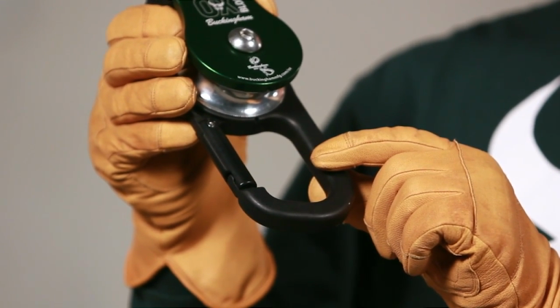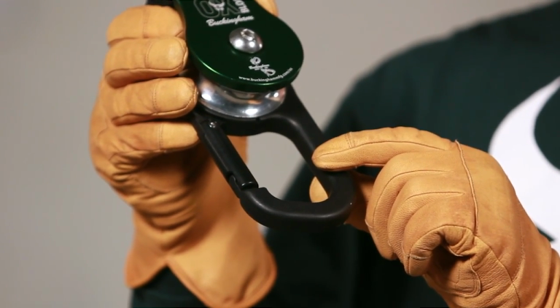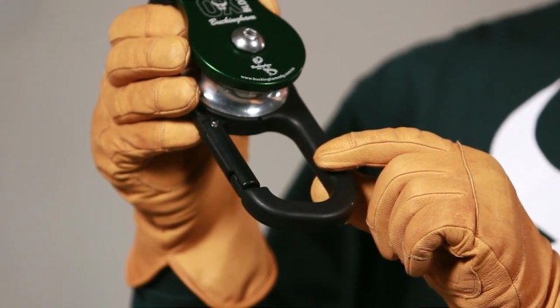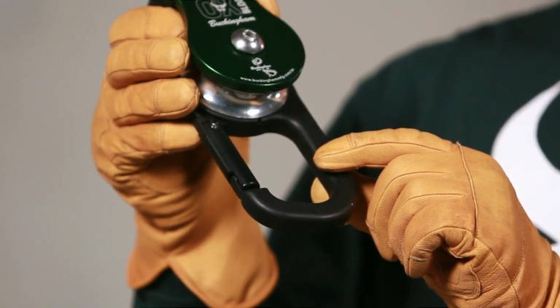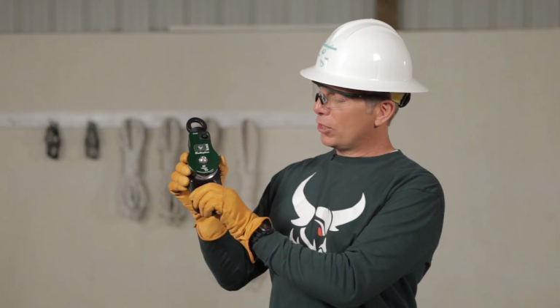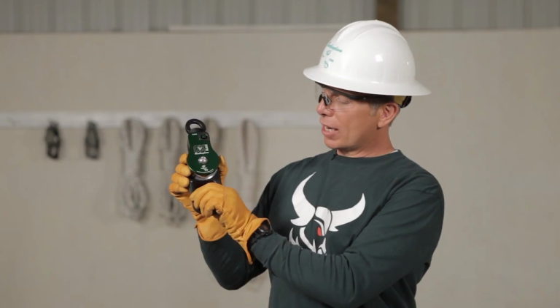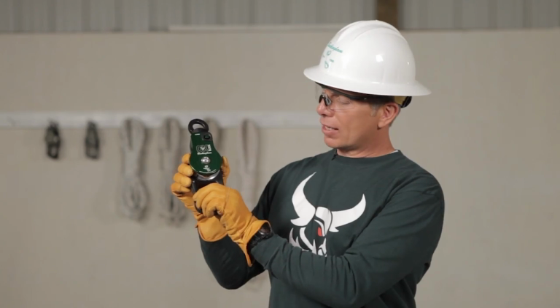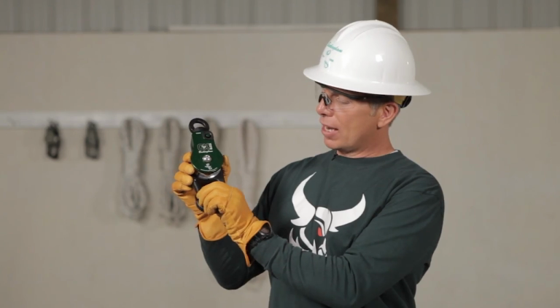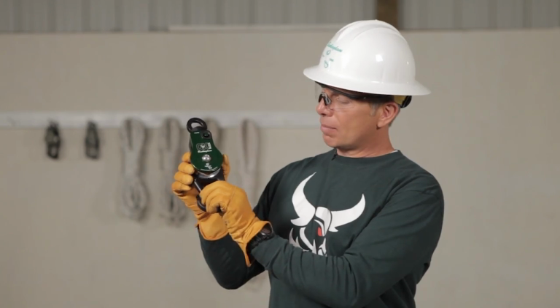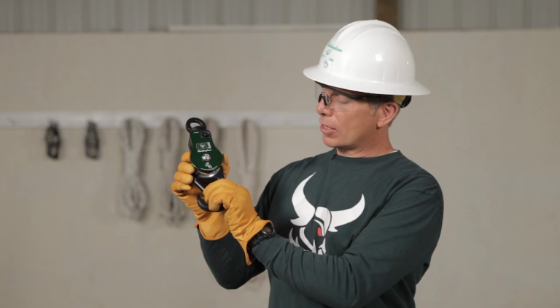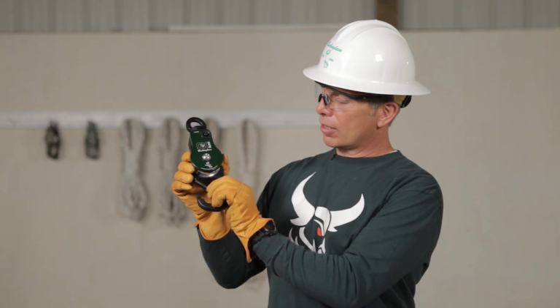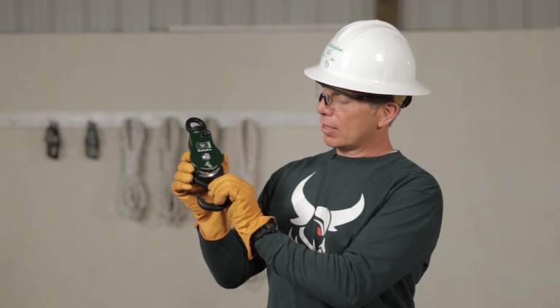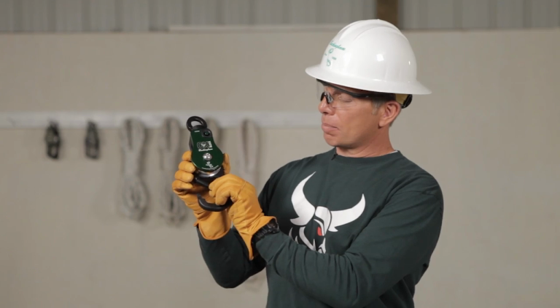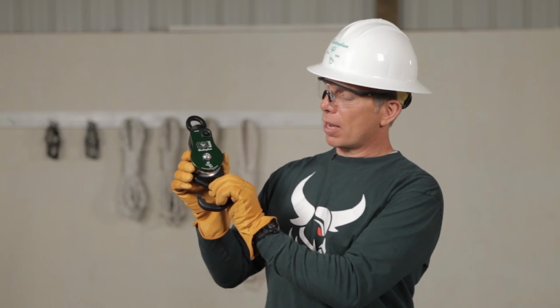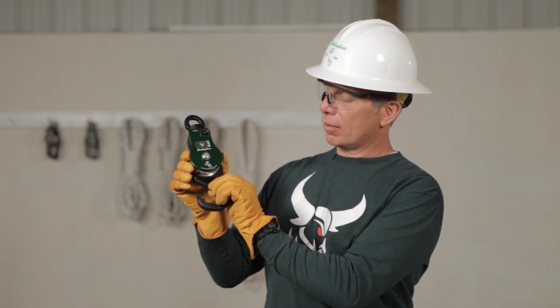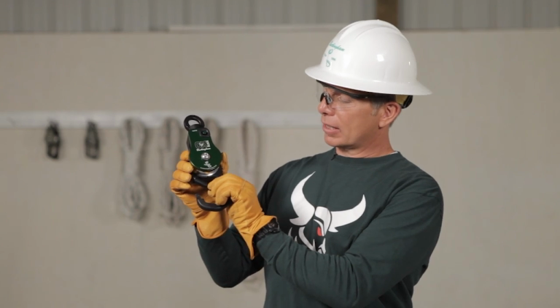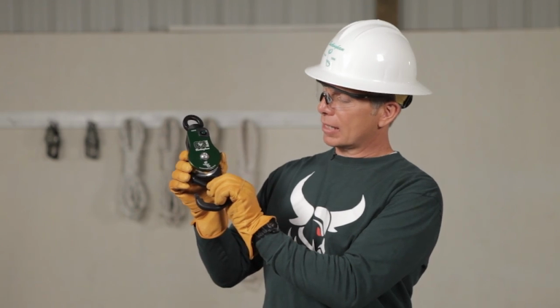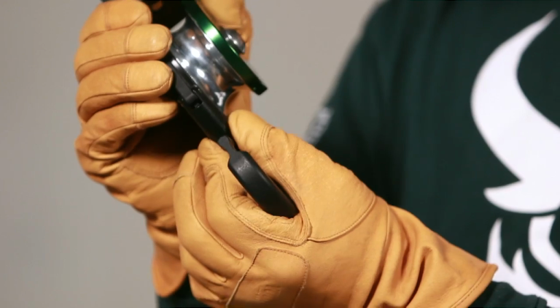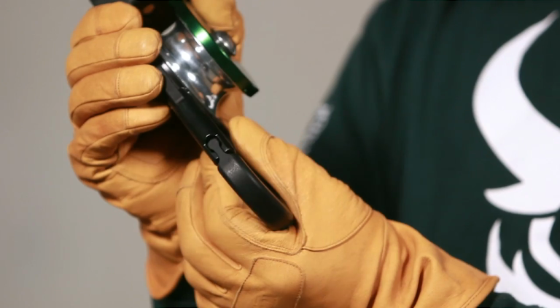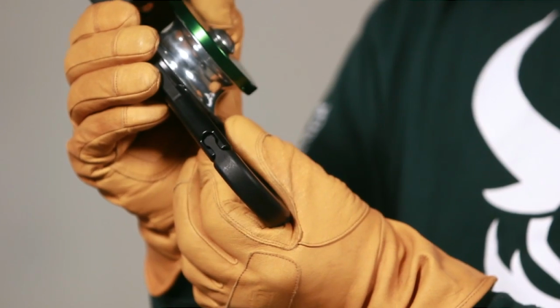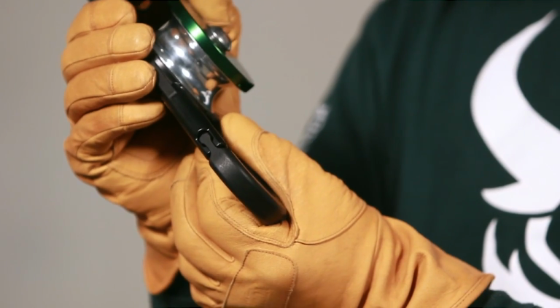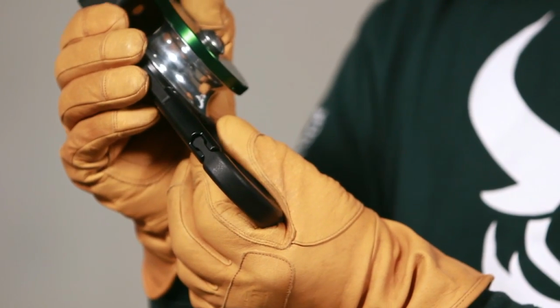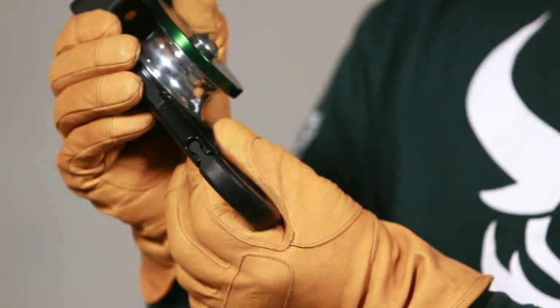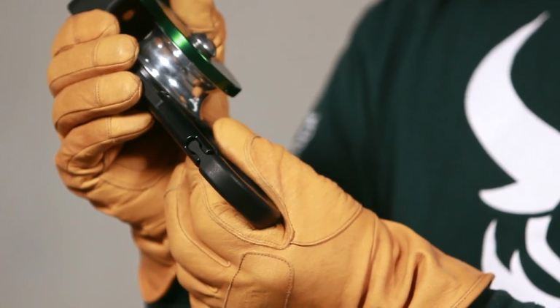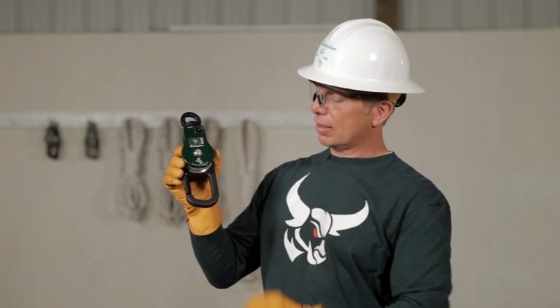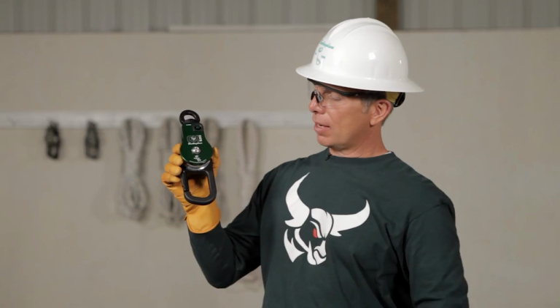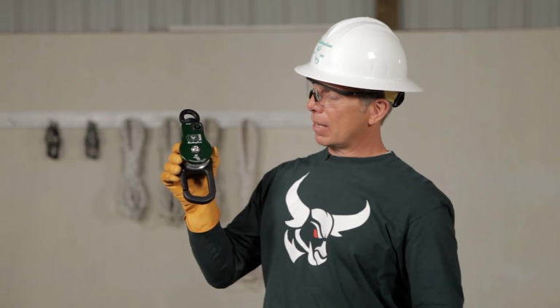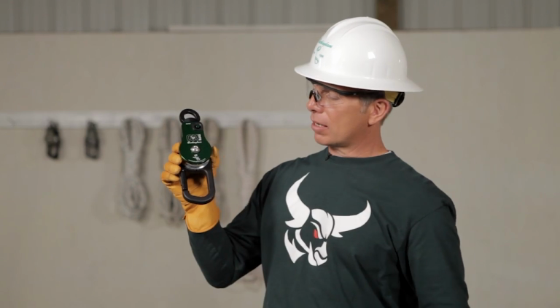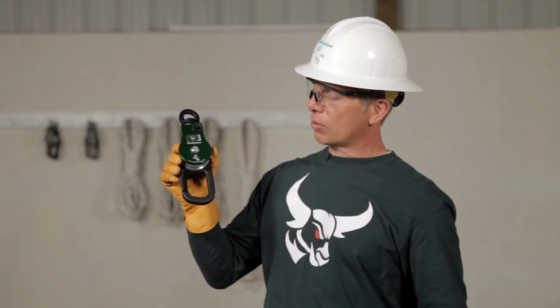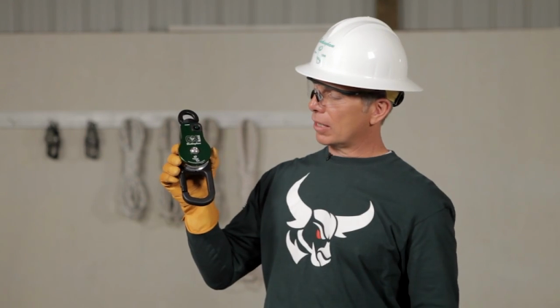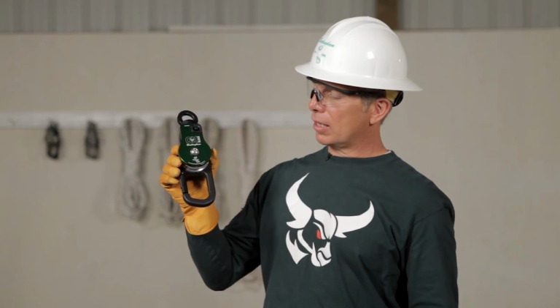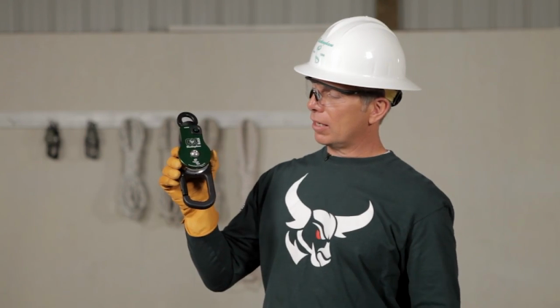We want to check the gate to make sure that there's a positive click sound. That sounds really good.